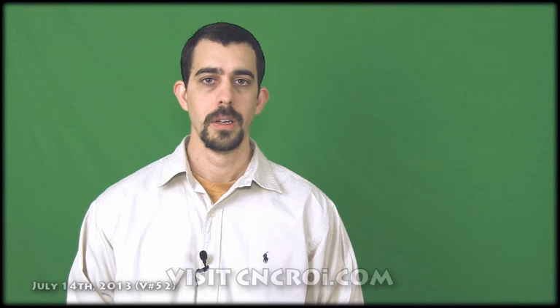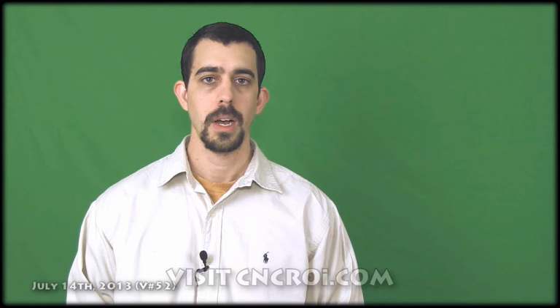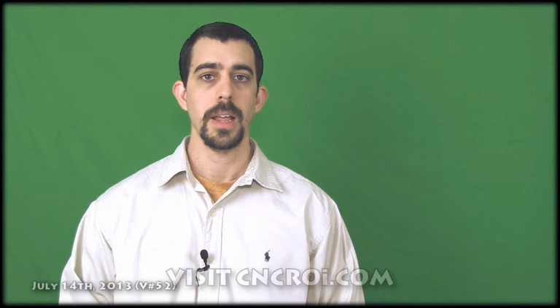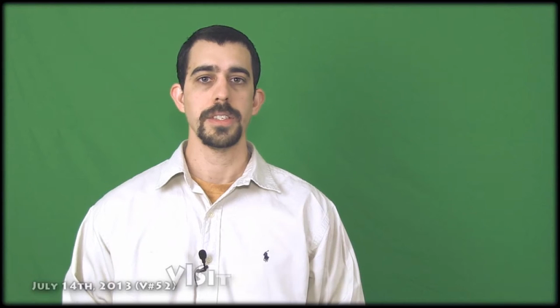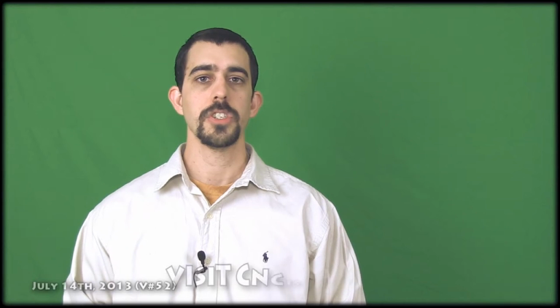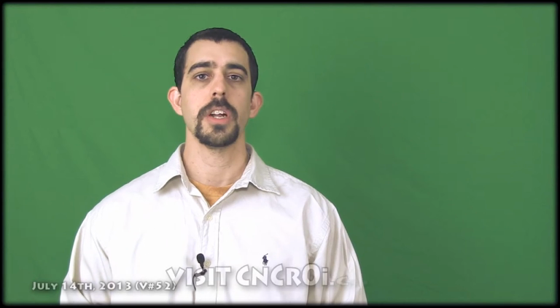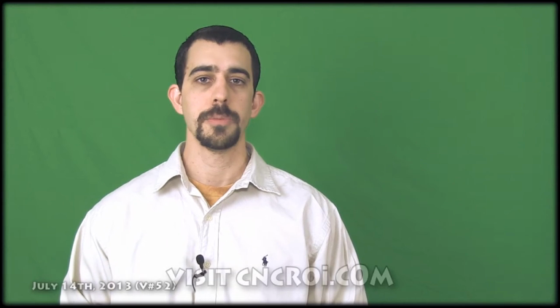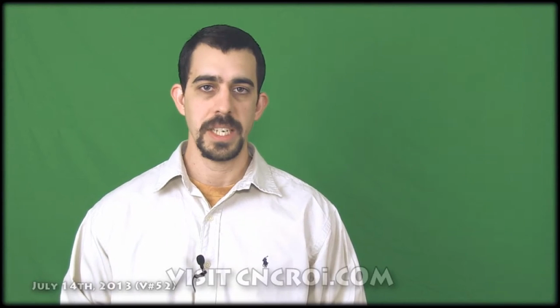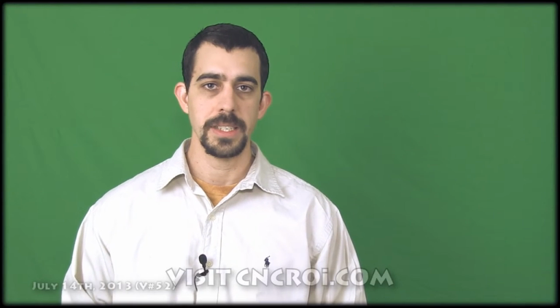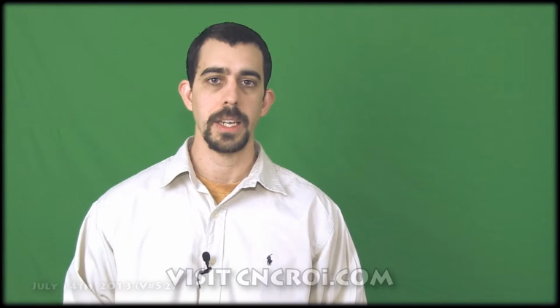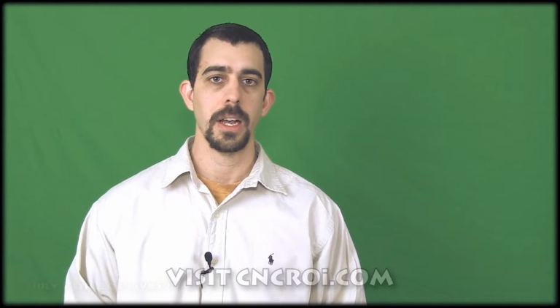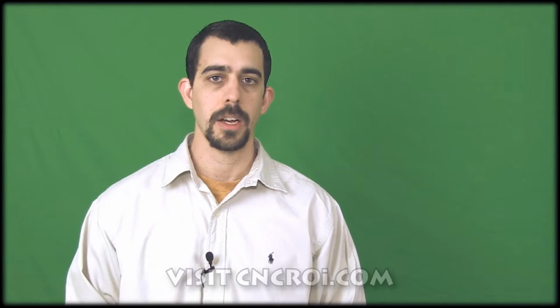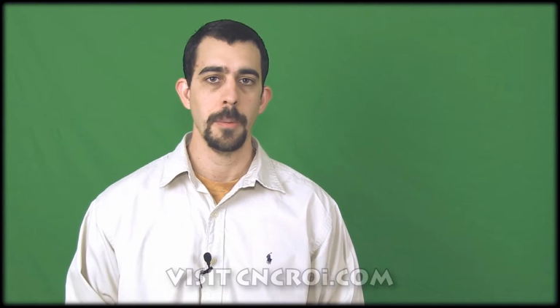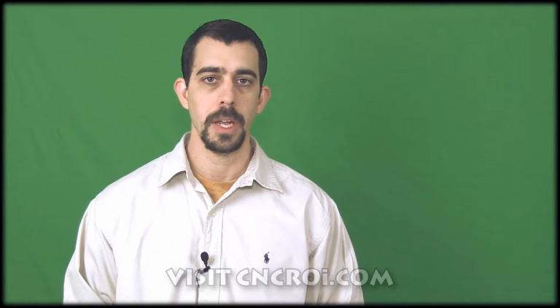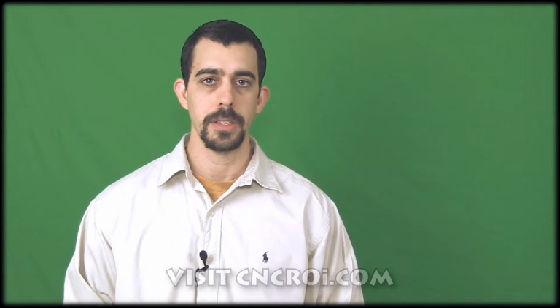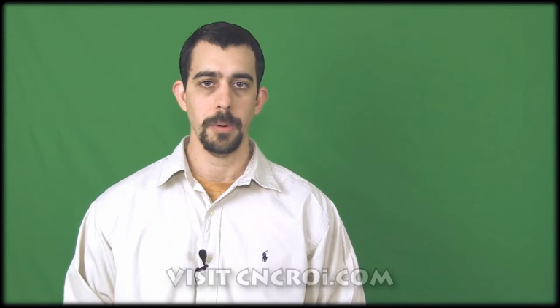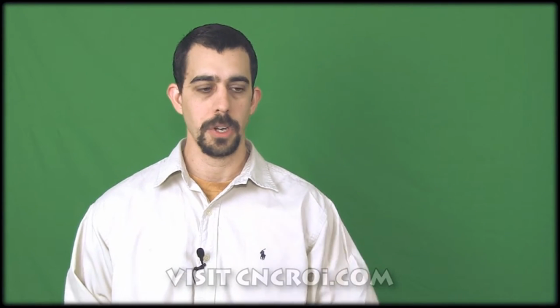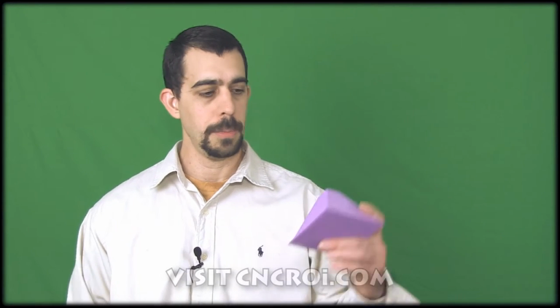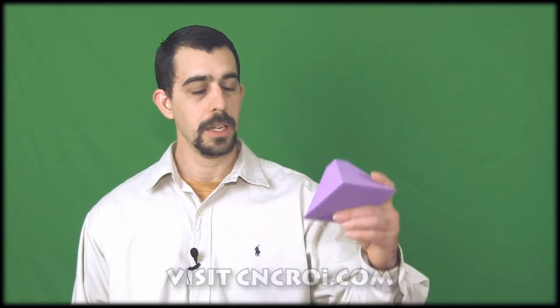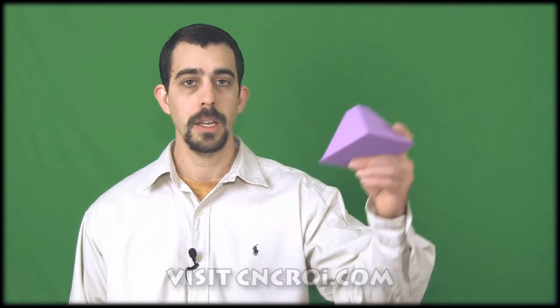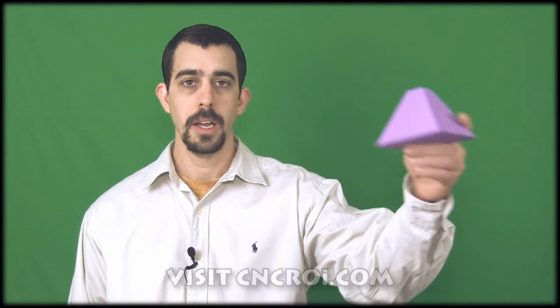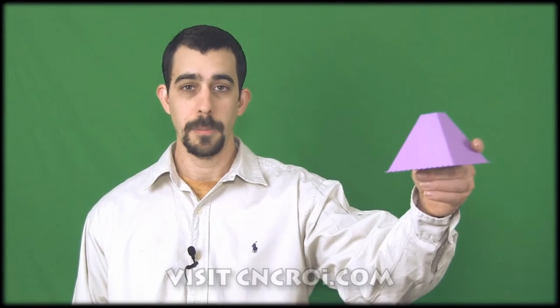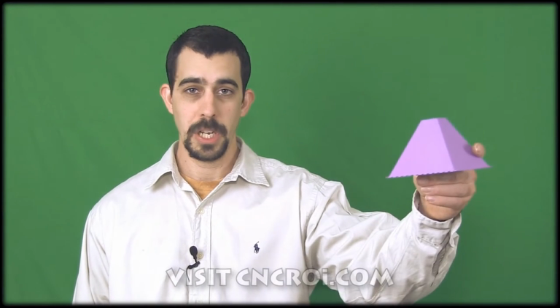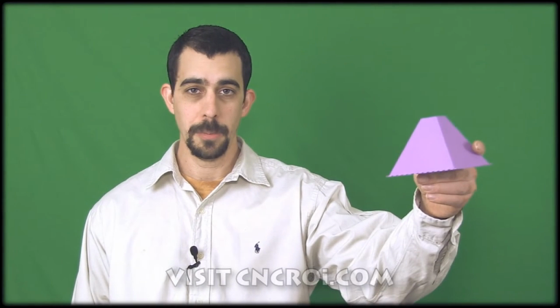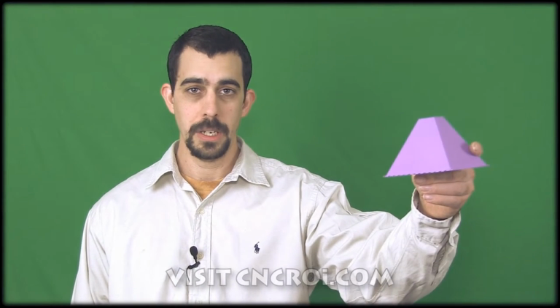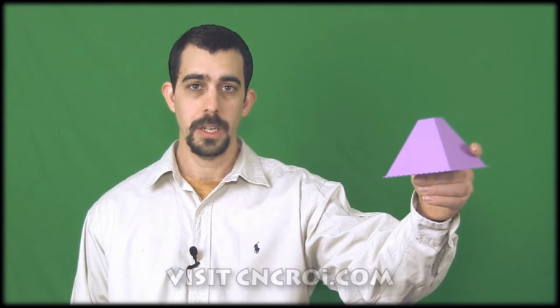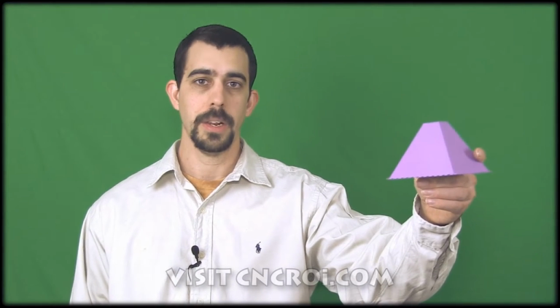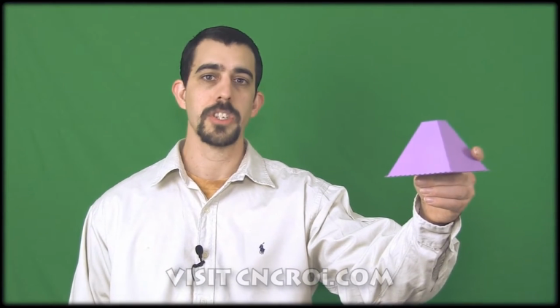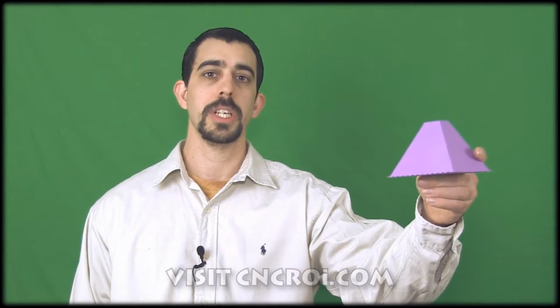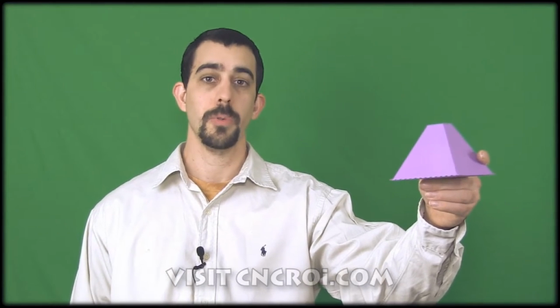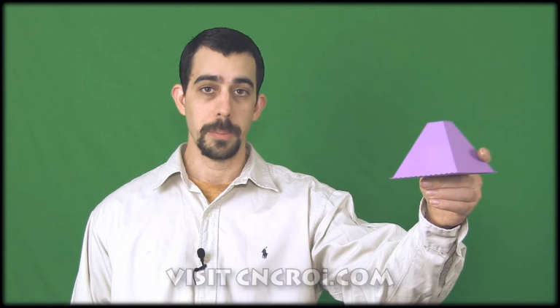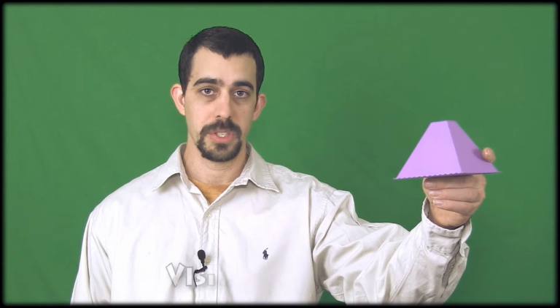Hi, this is John from cnckane.com and today we're going to make a pyramid that actually erupts.